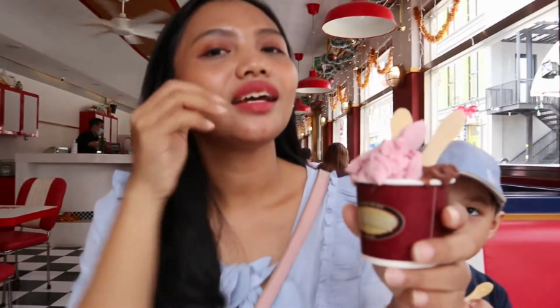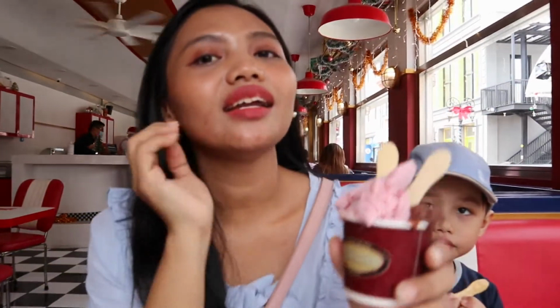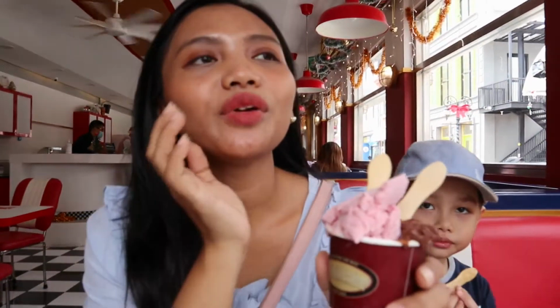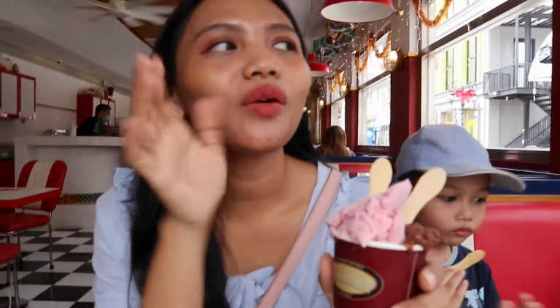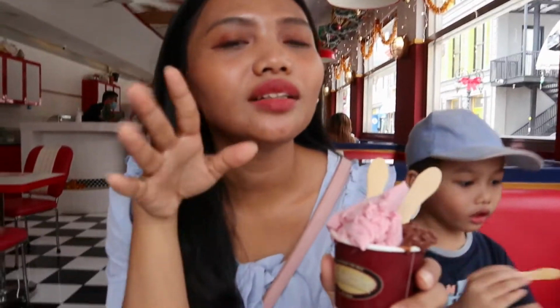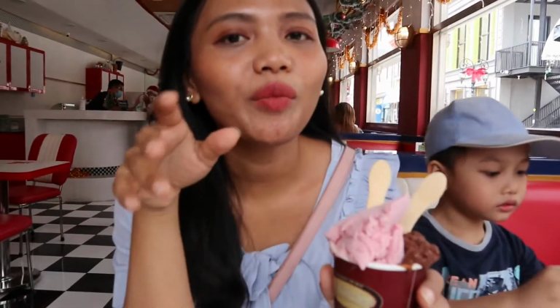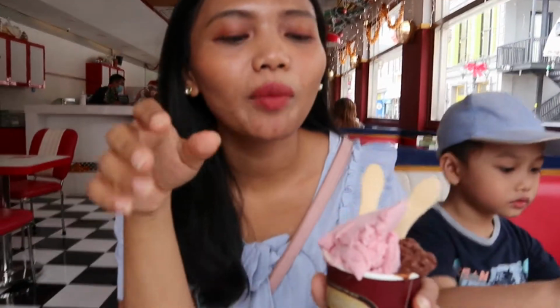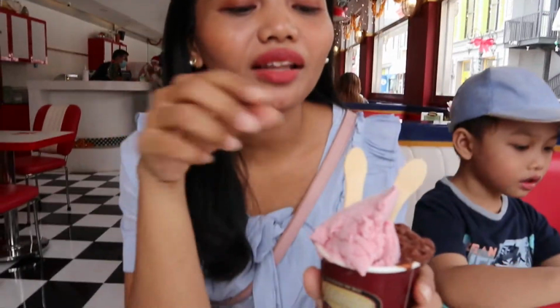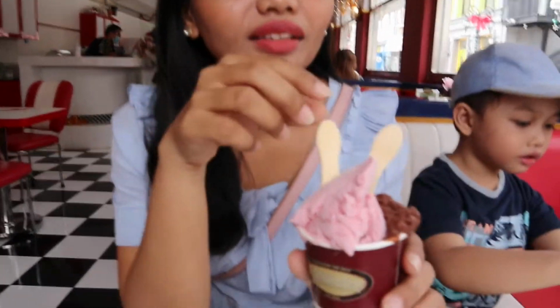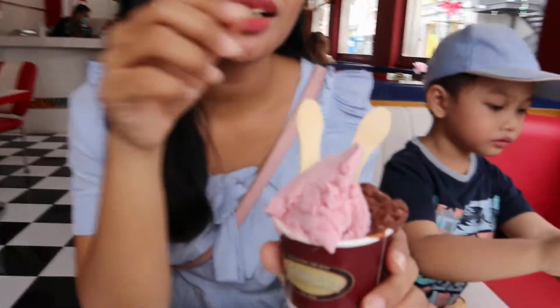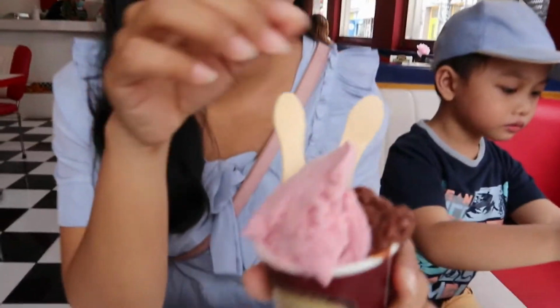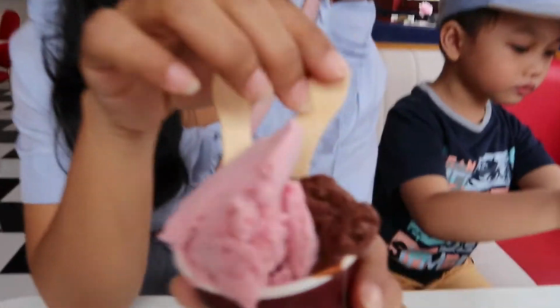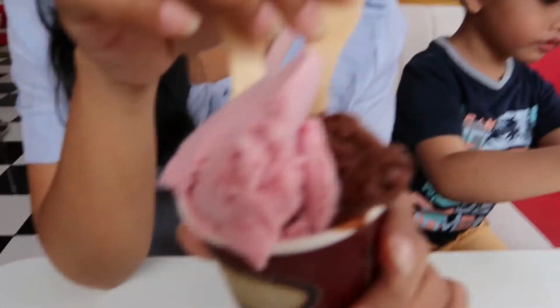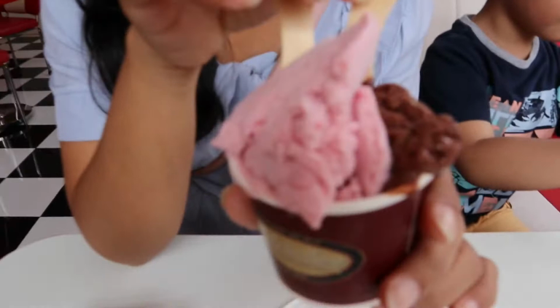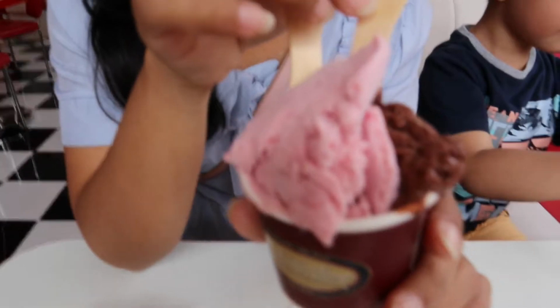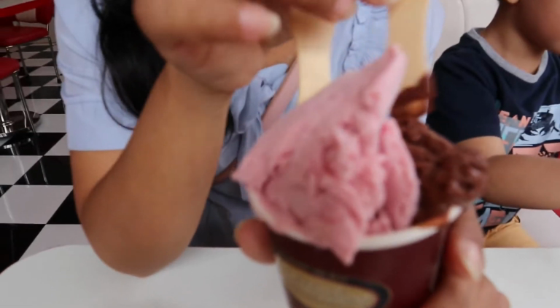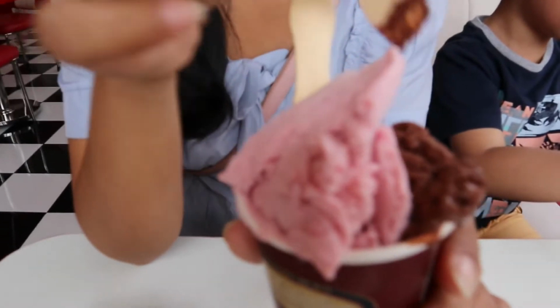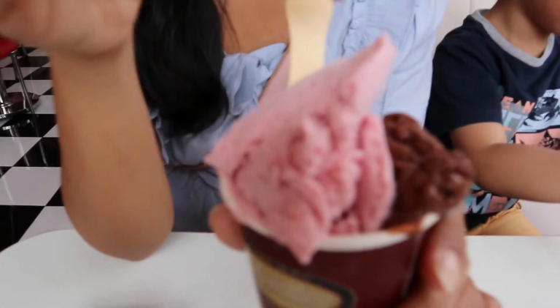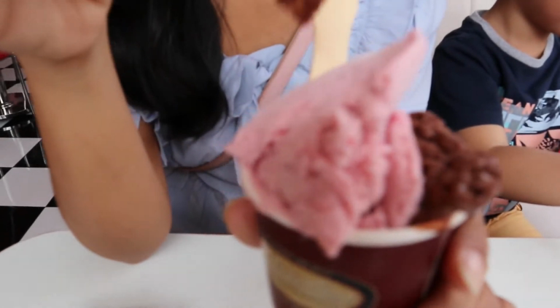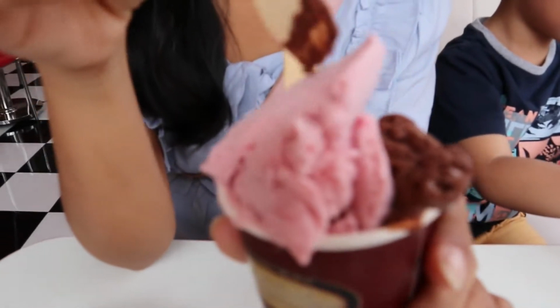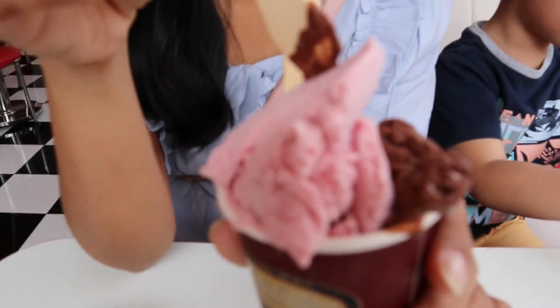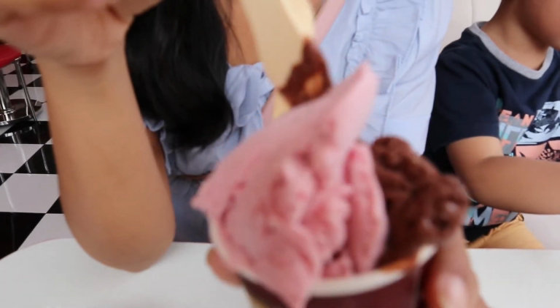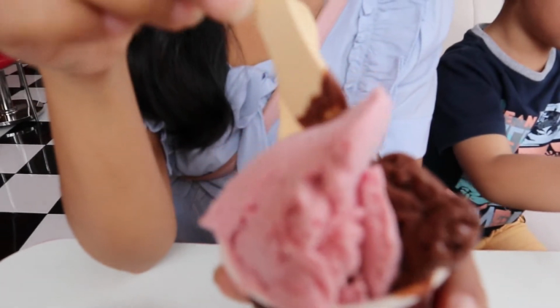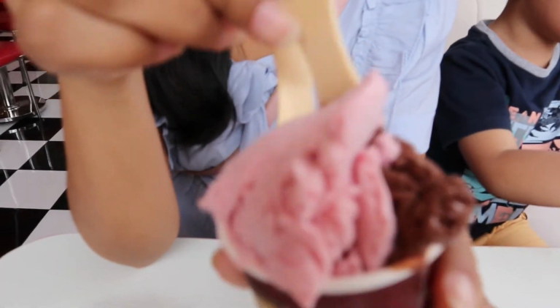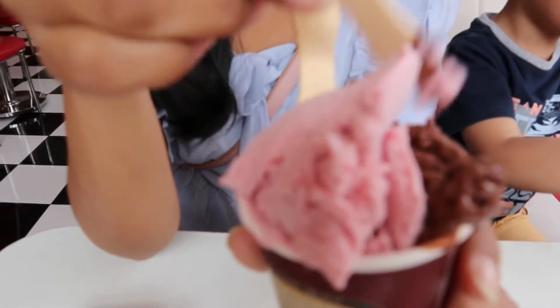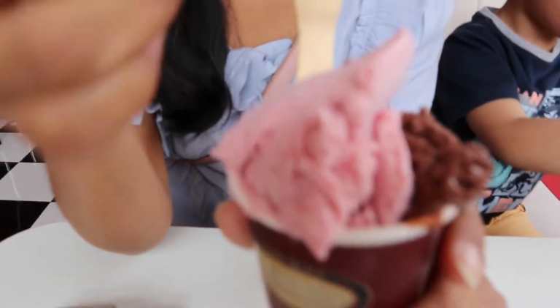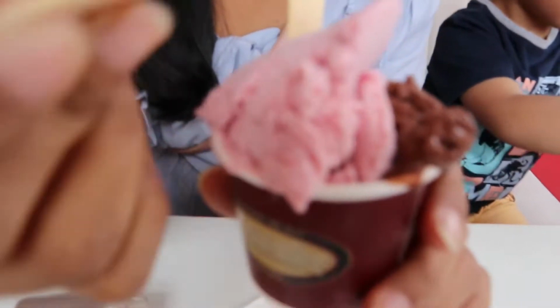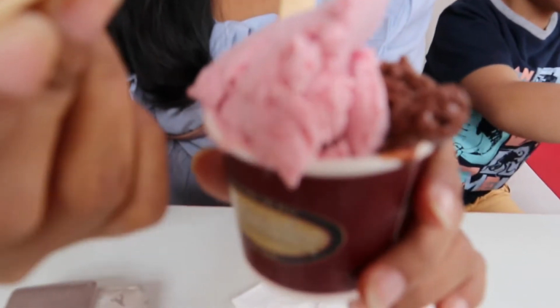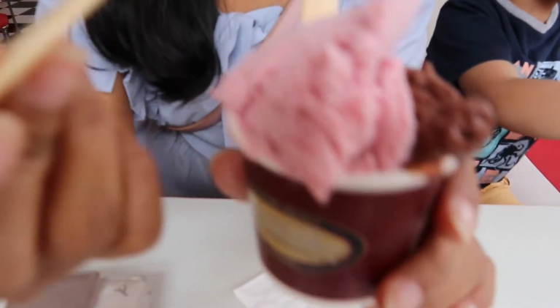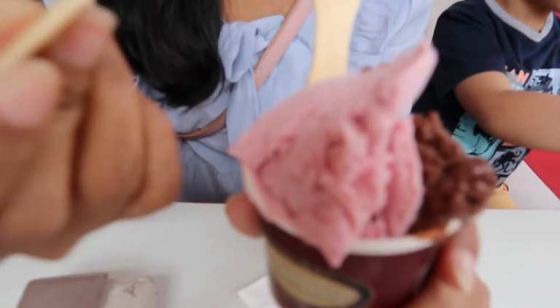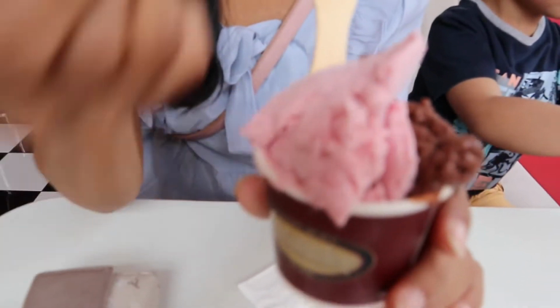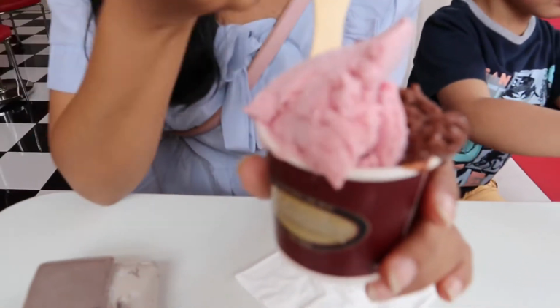Ini menurut aku yang sebenarnya murah banget ya. Satu cup itu Rp30.000 dan bisa campur dua rasa.